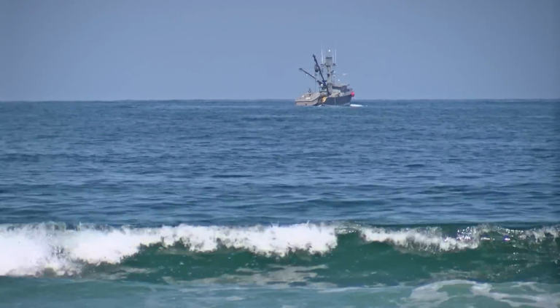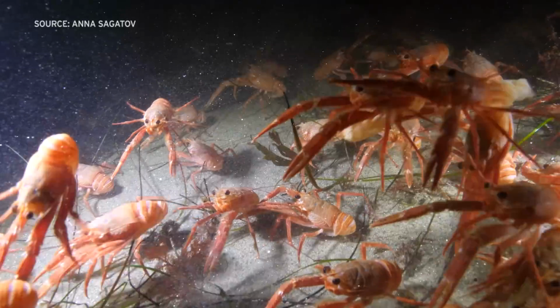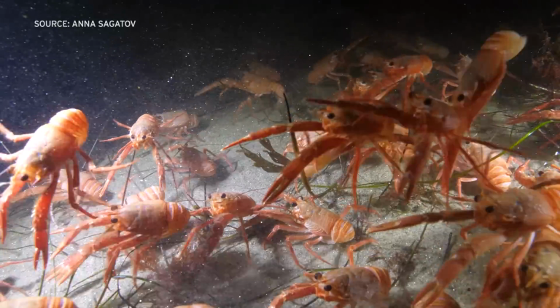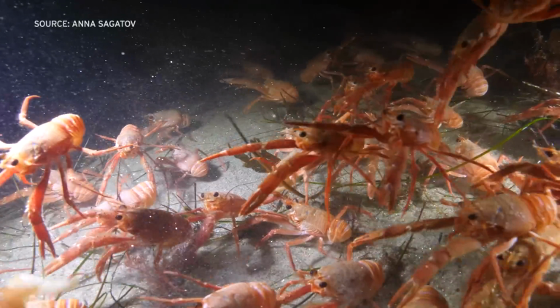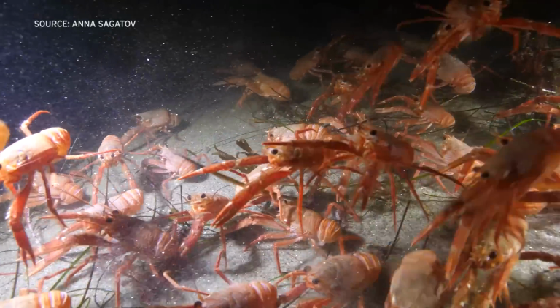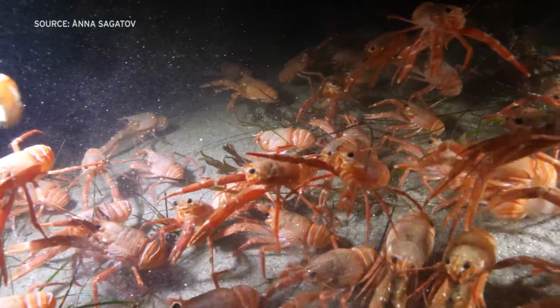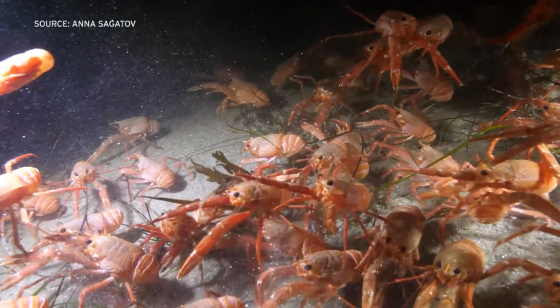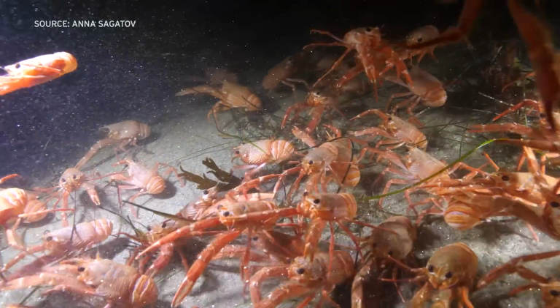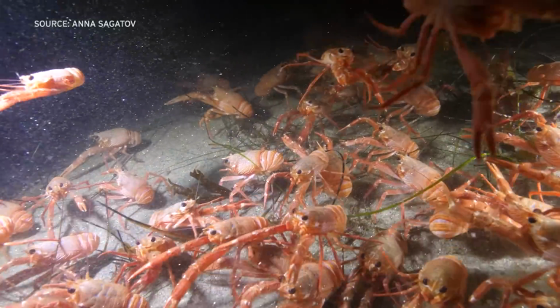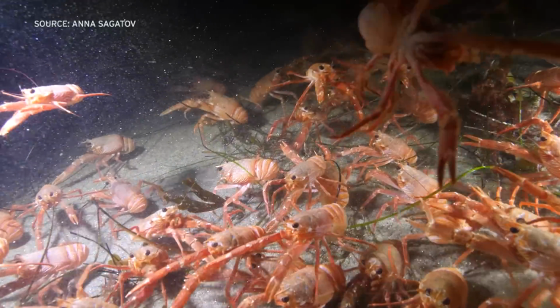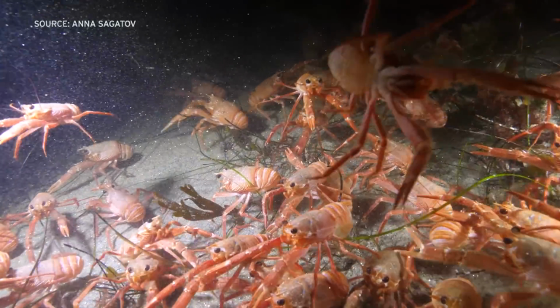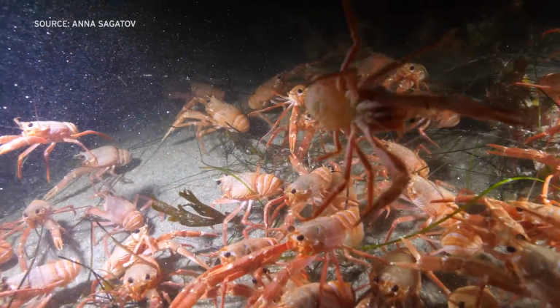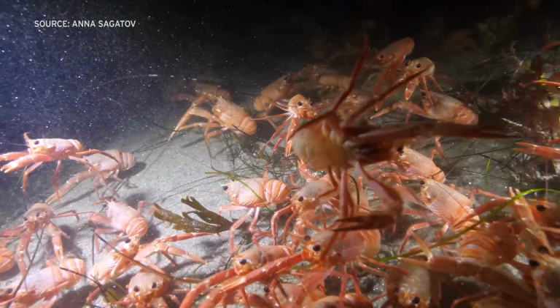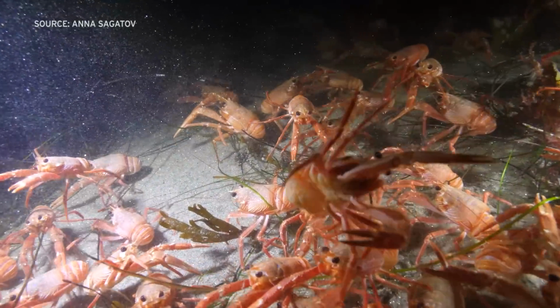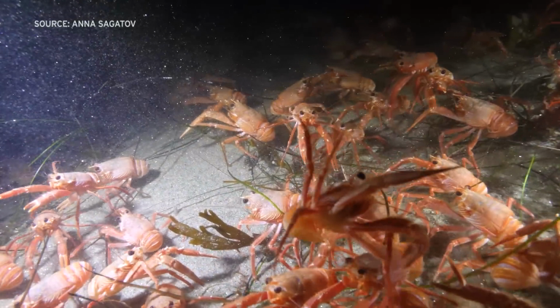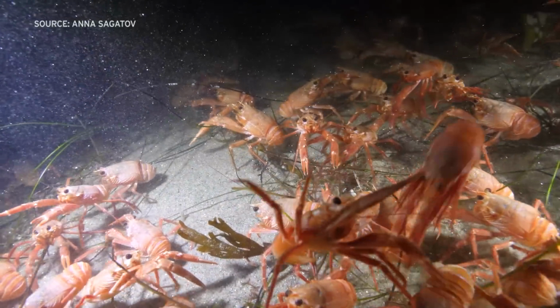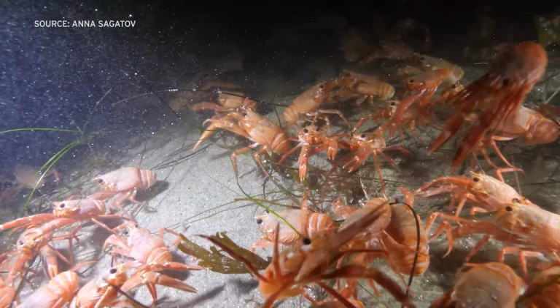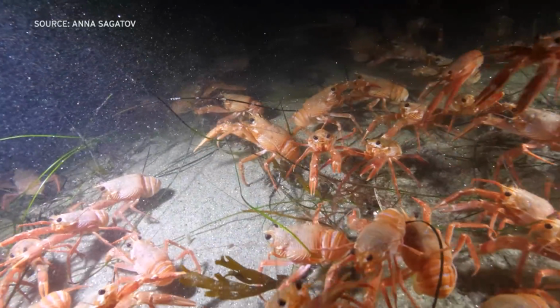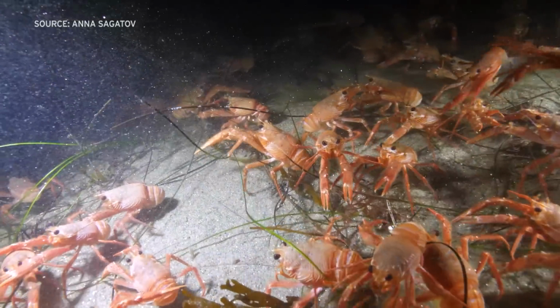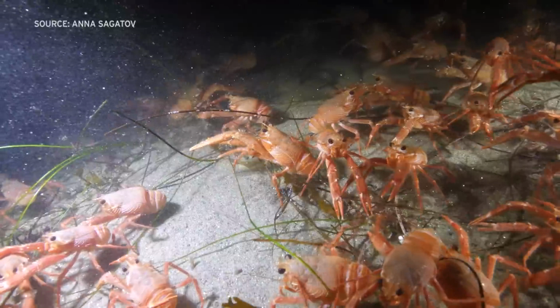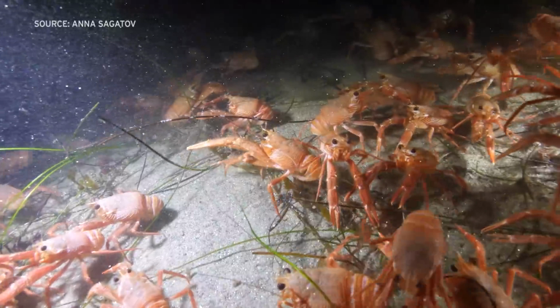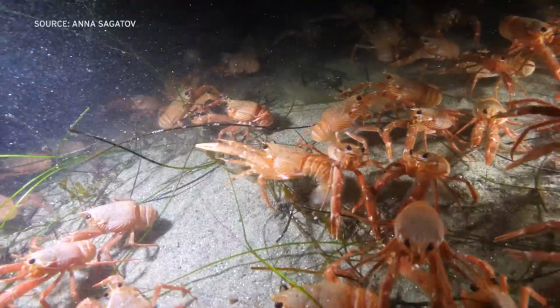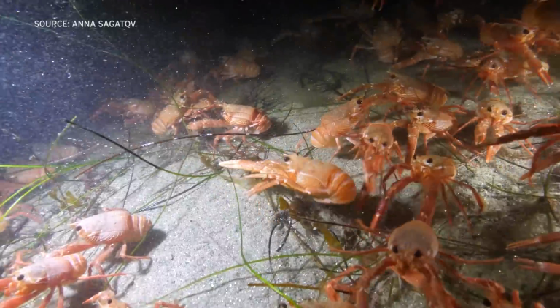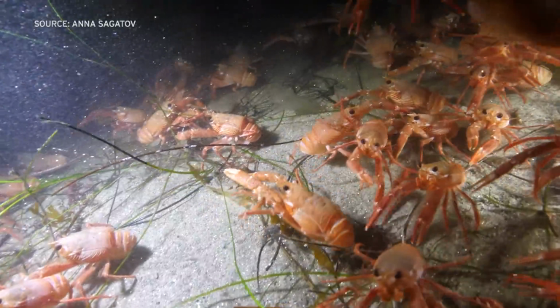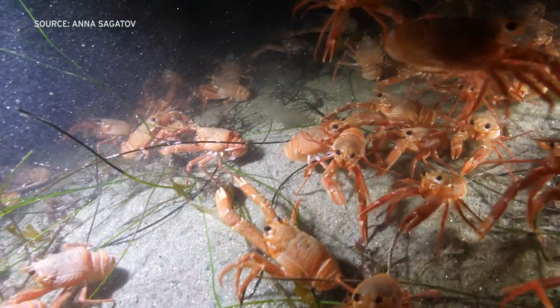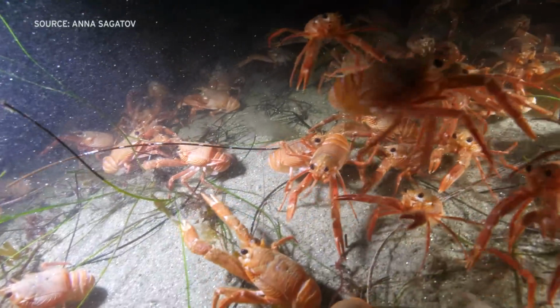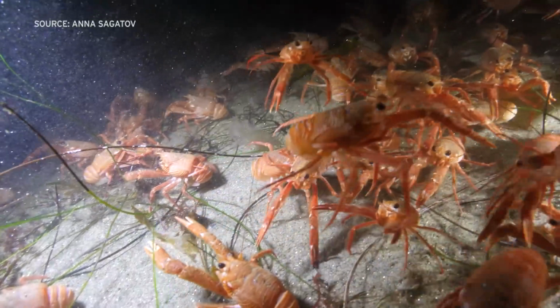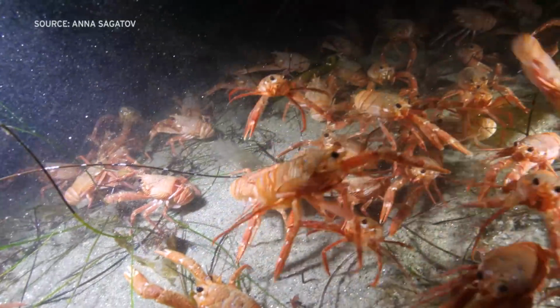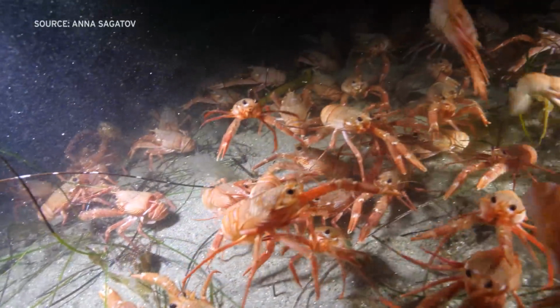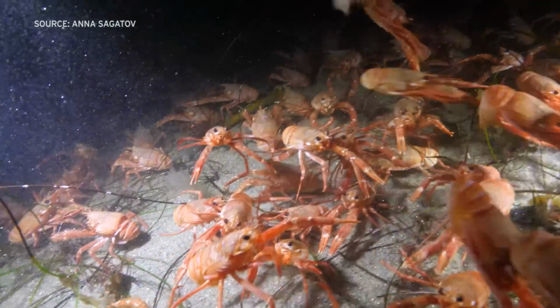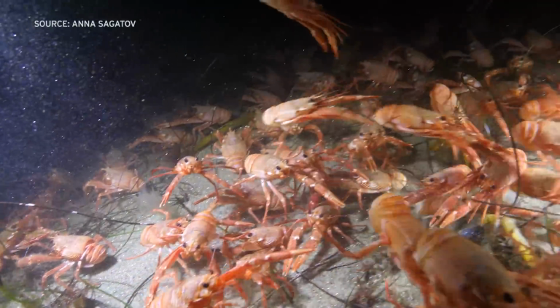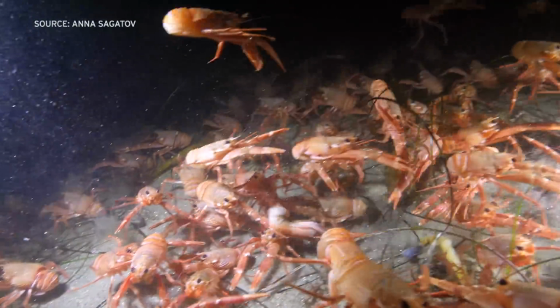They are crabs, though they look more like lobsters. That's where they get their other common name: squat lobster.